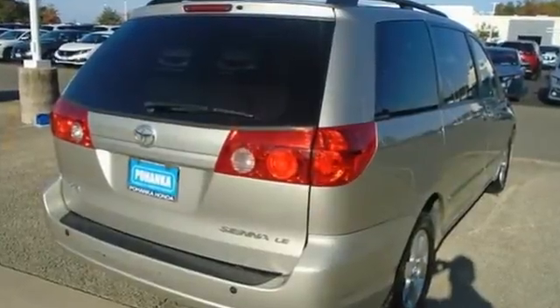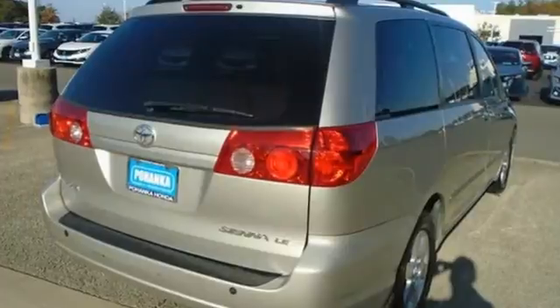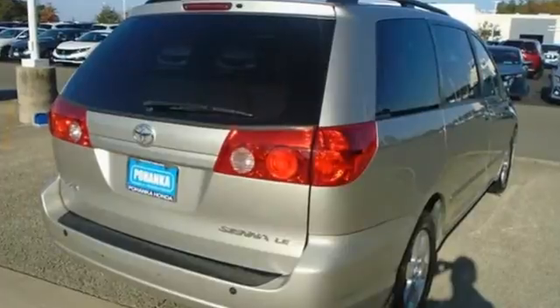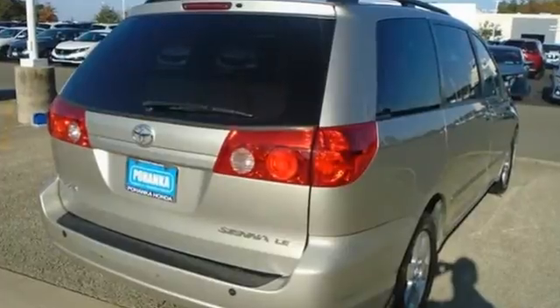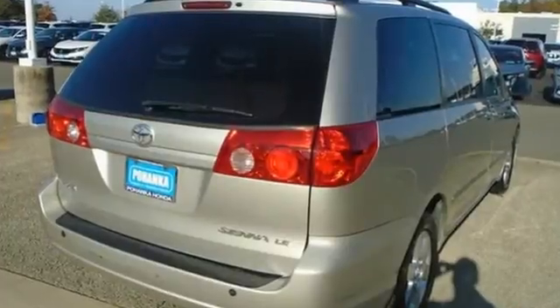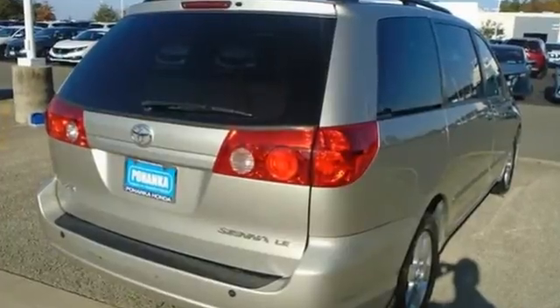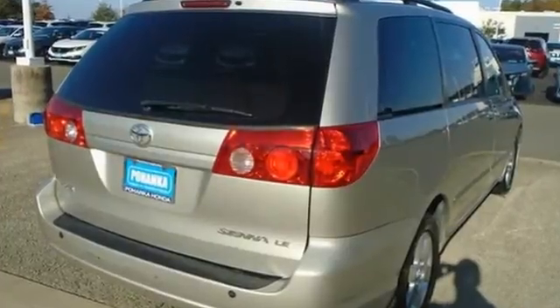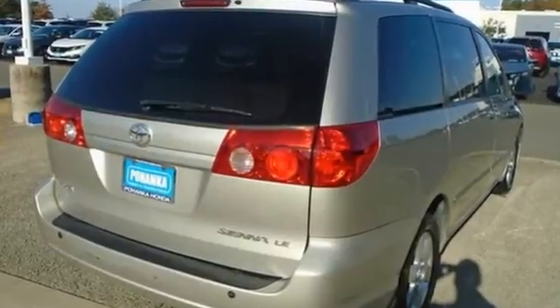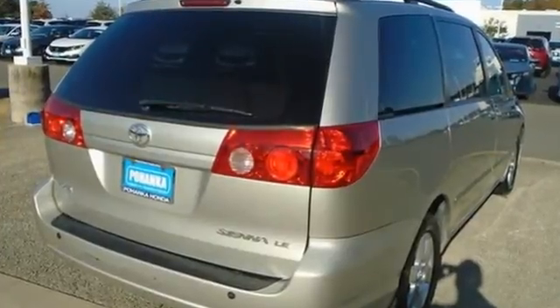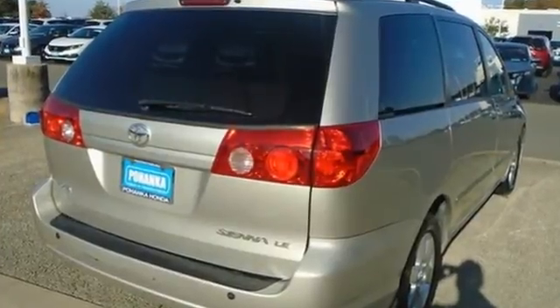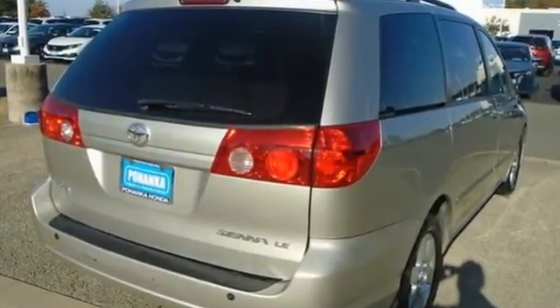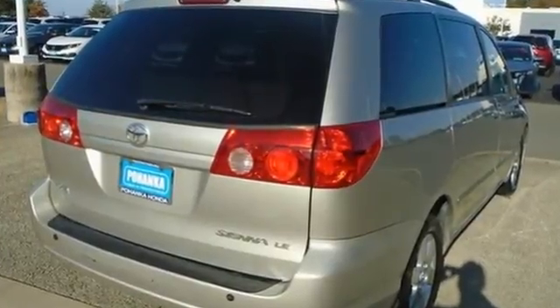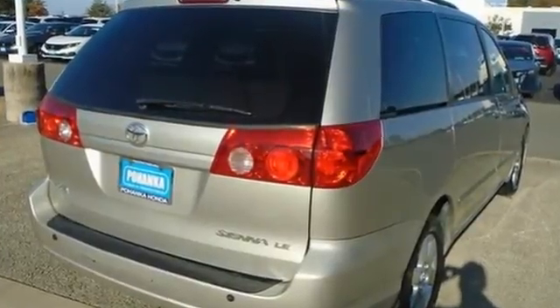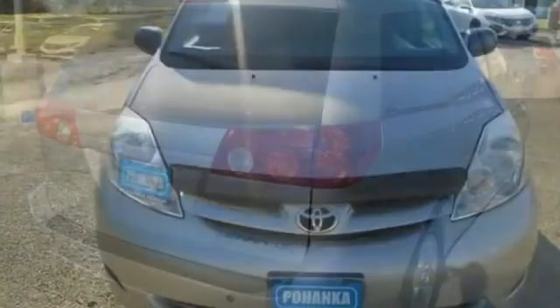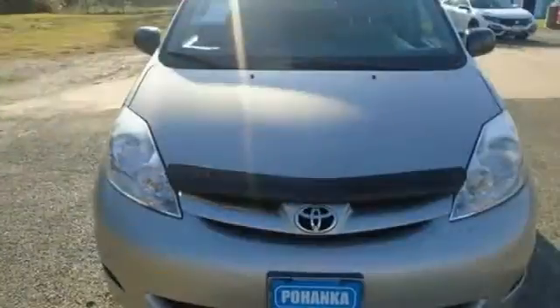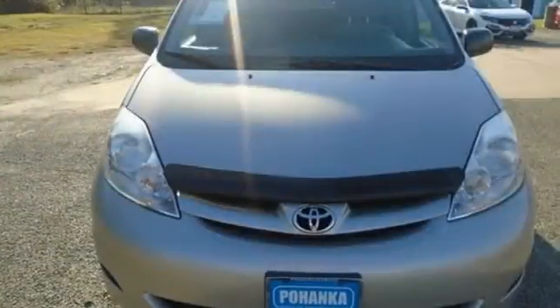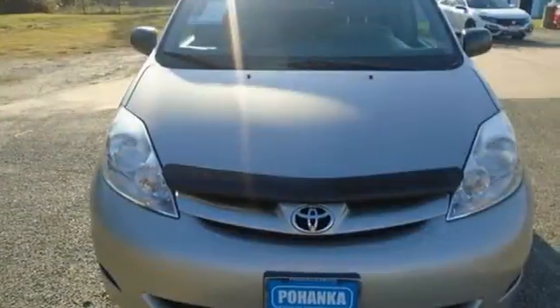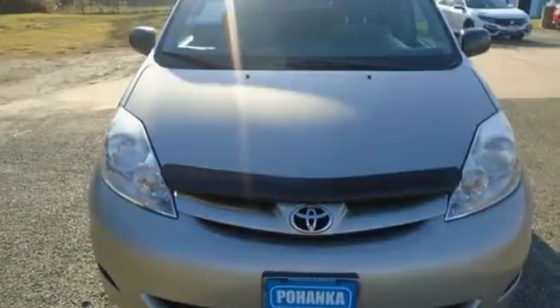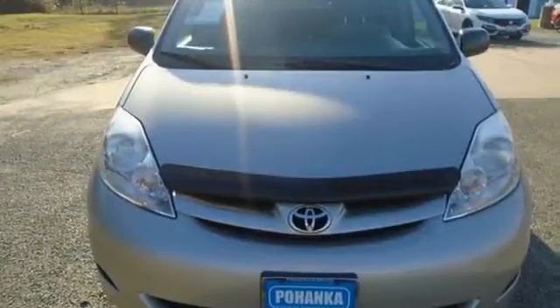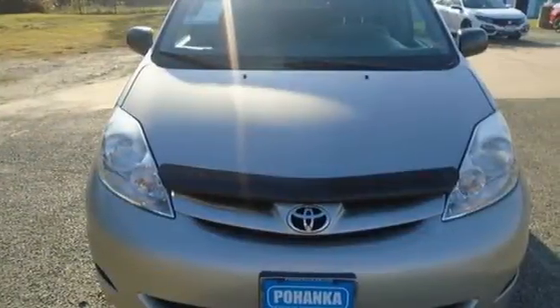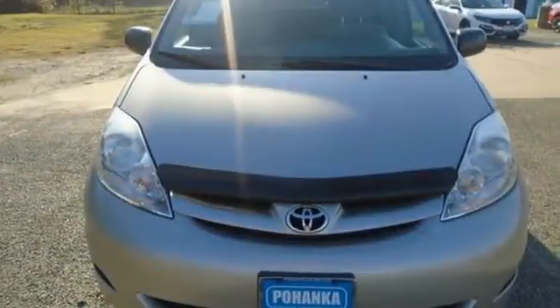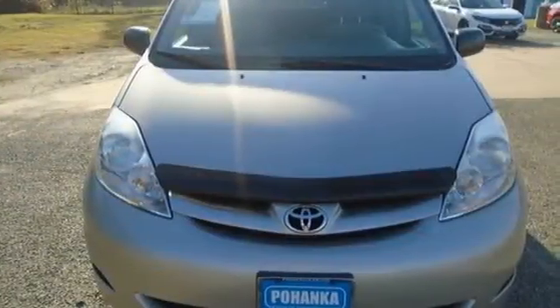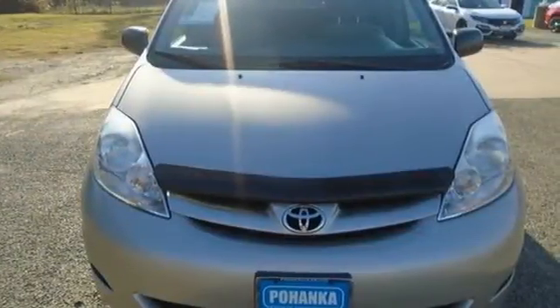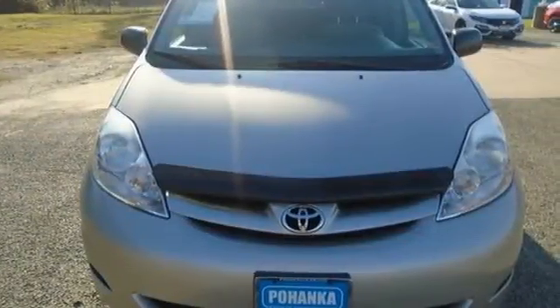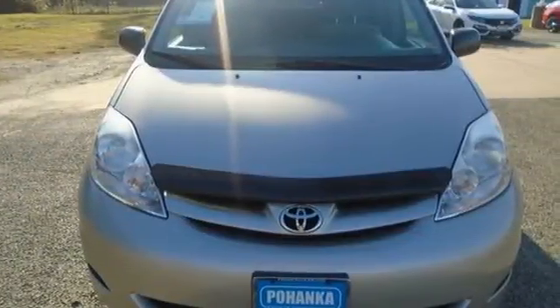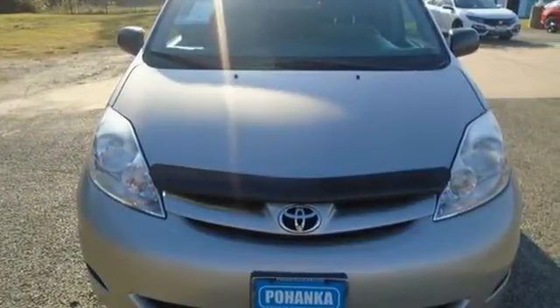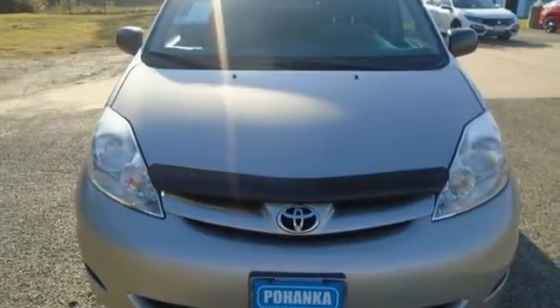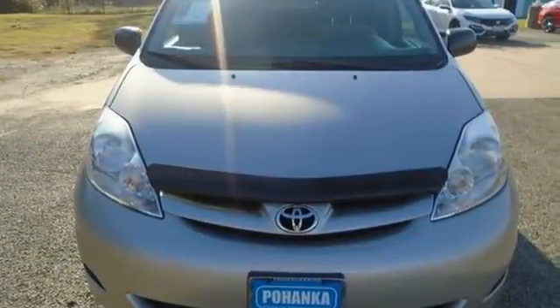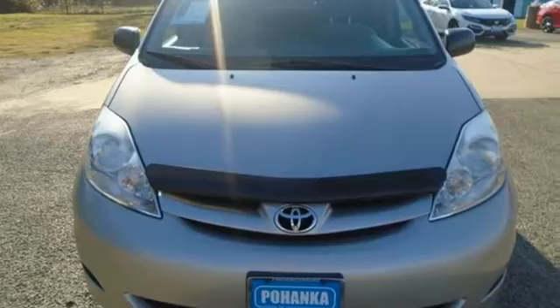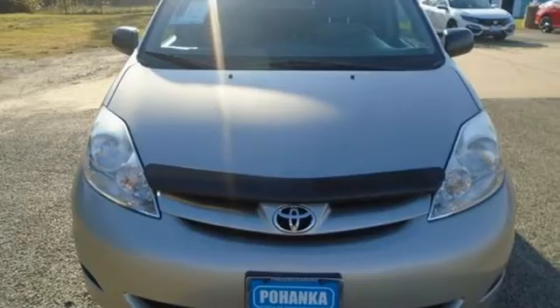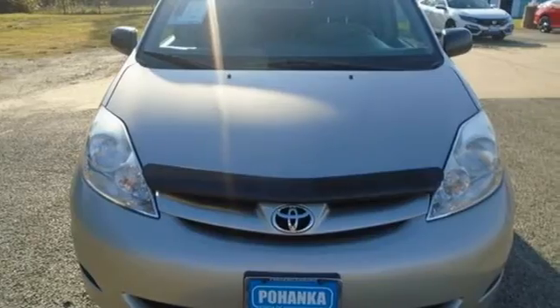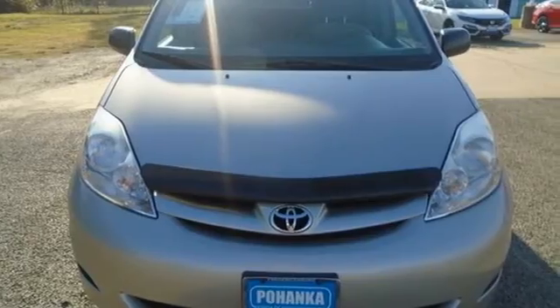Comfortable, convenient, quality Toyota. Stop in for a test drive and make it yours today.